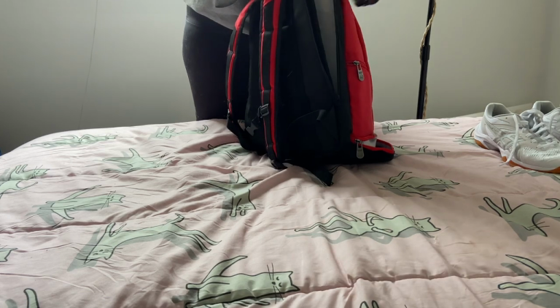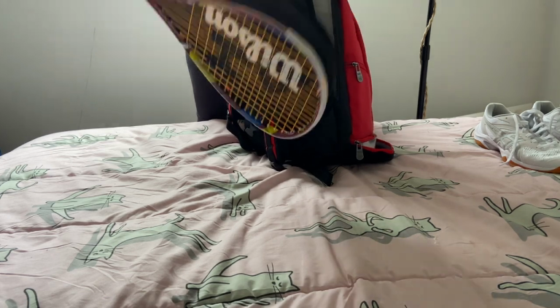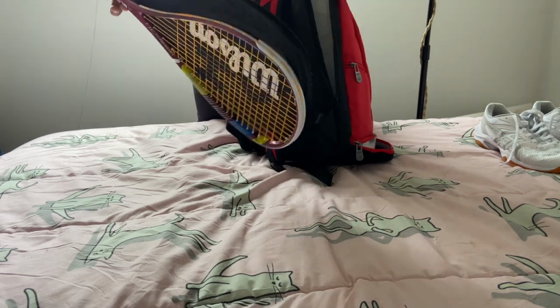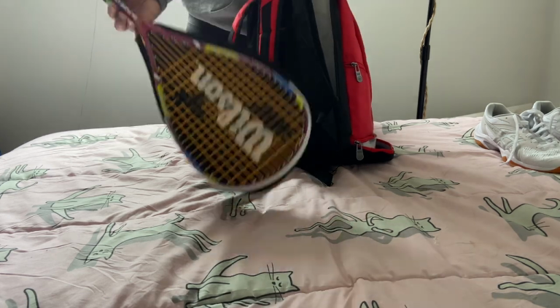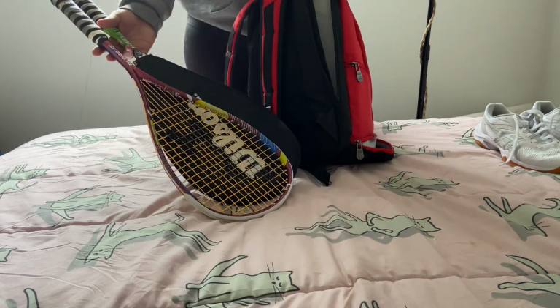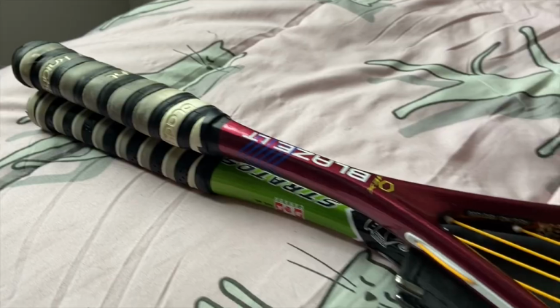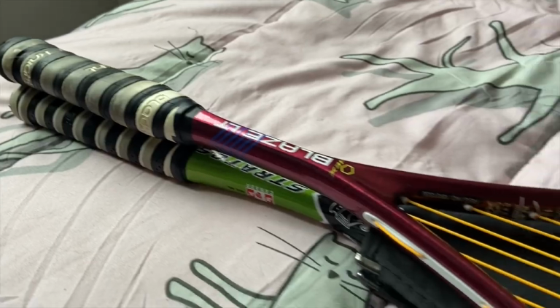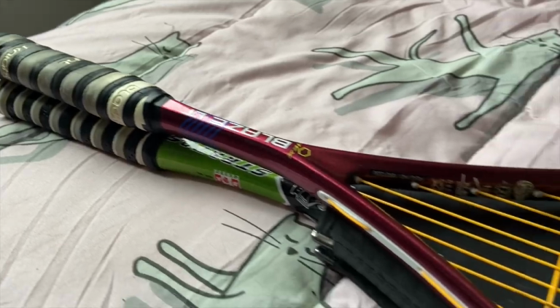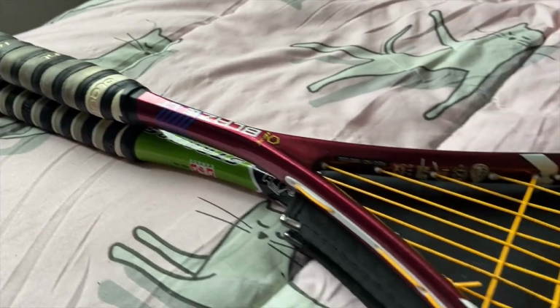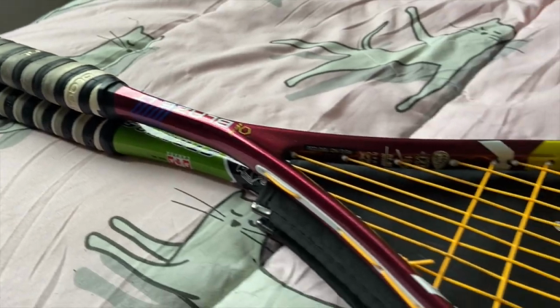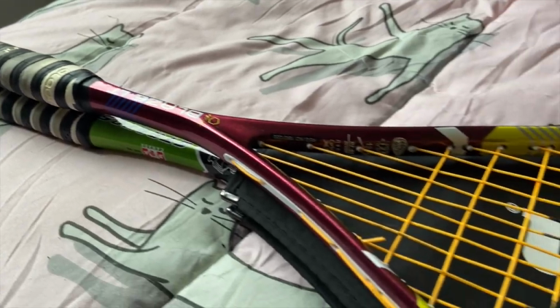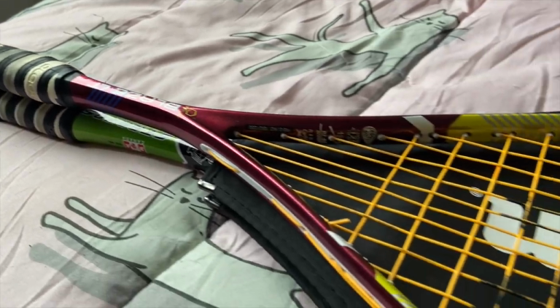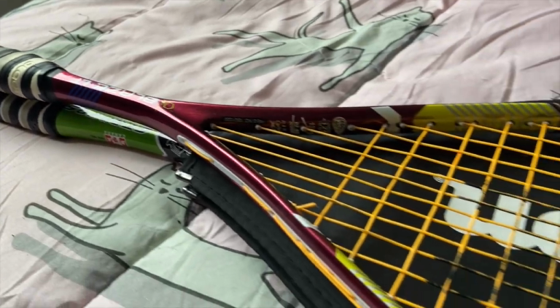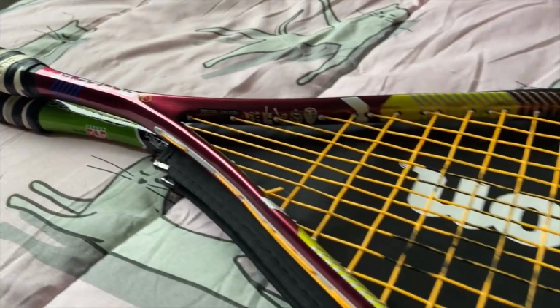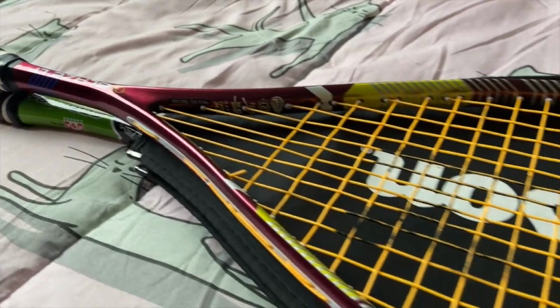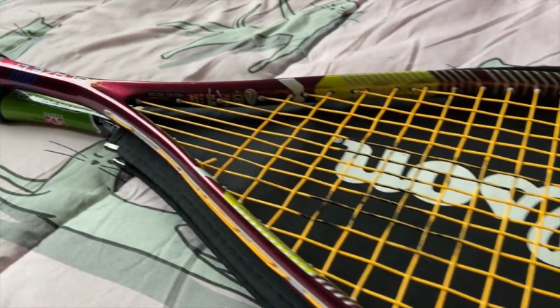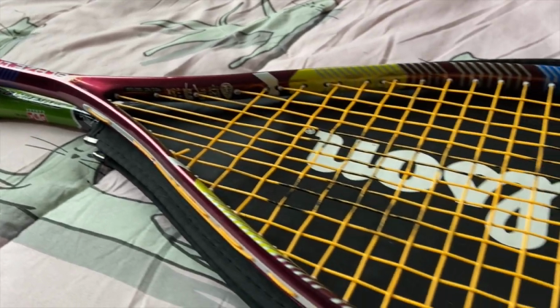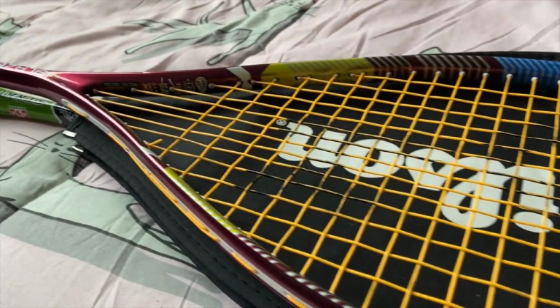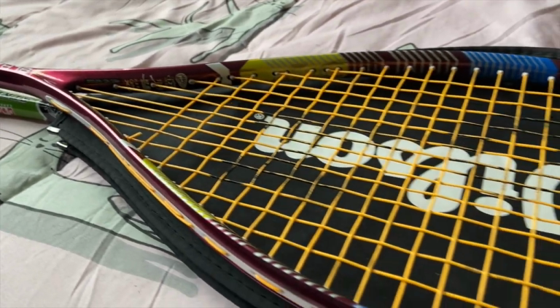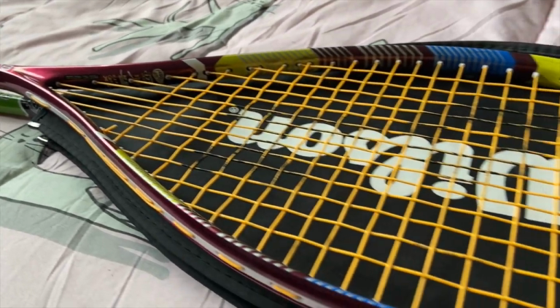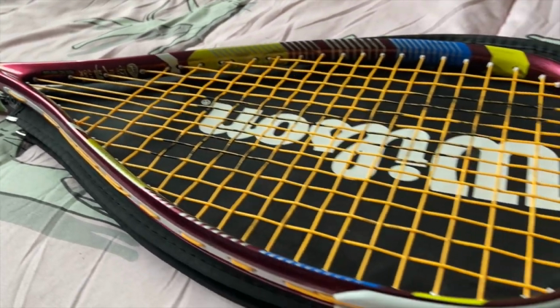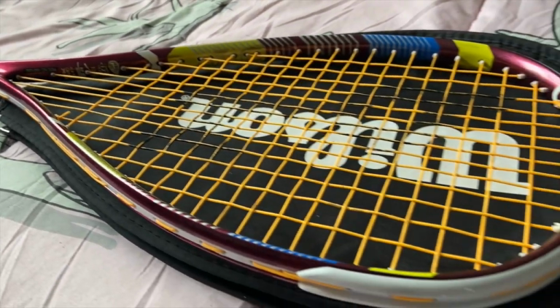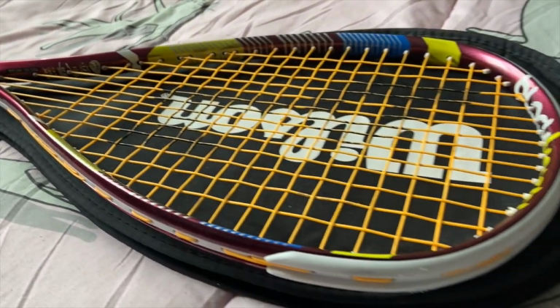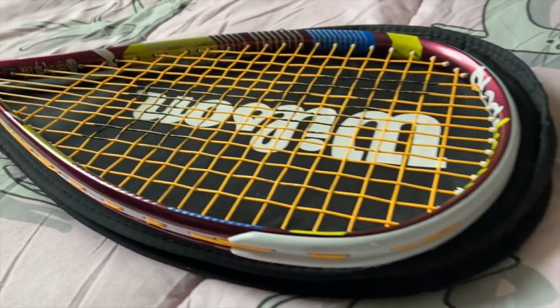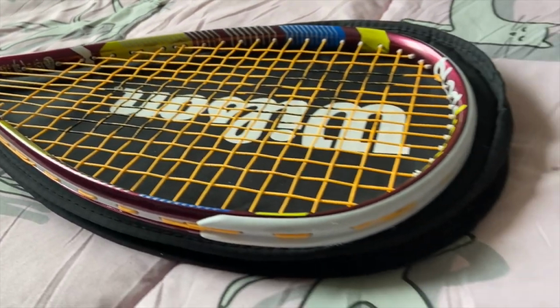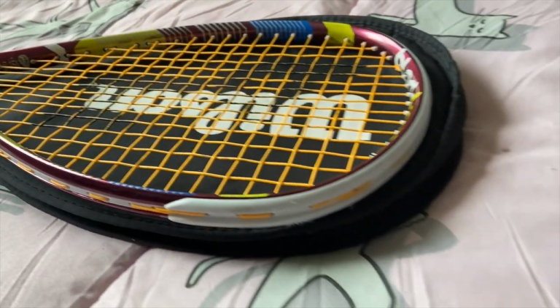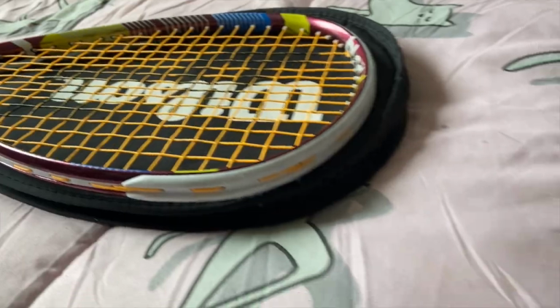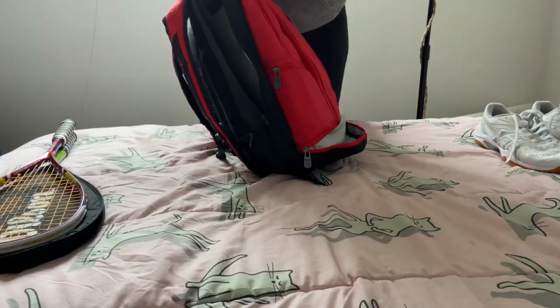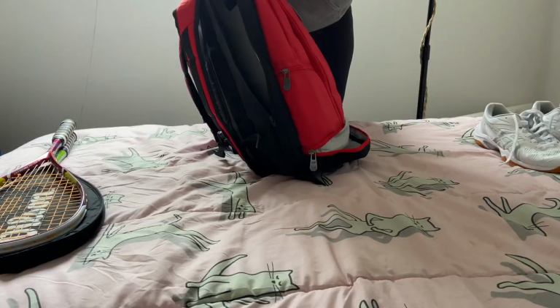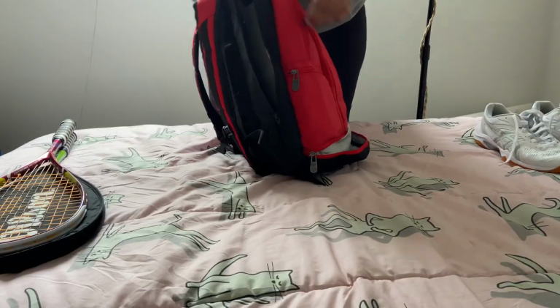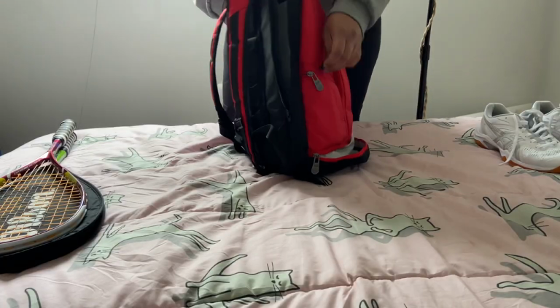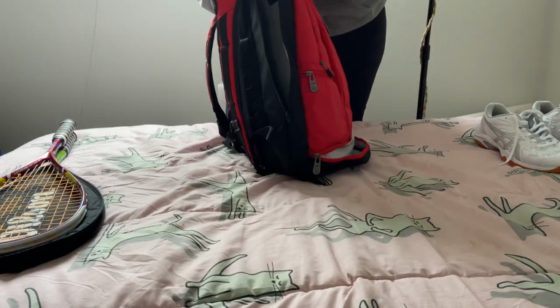Next we've got my rackets. I use Black Knight rackets — not exclusively, but that's what these are. They were on sale.